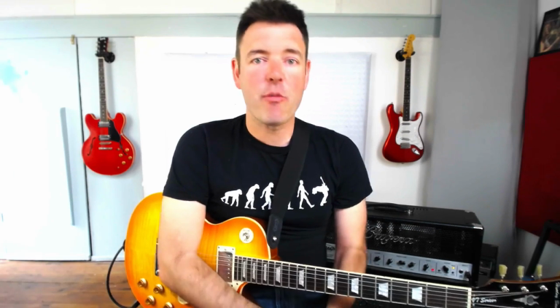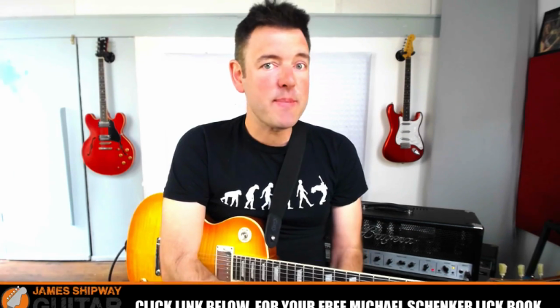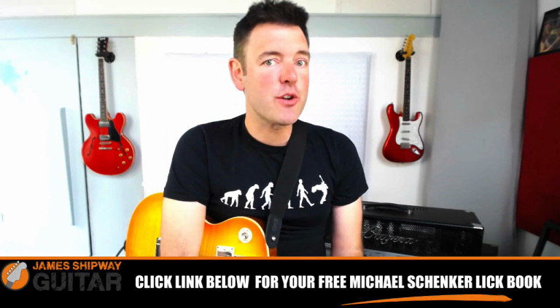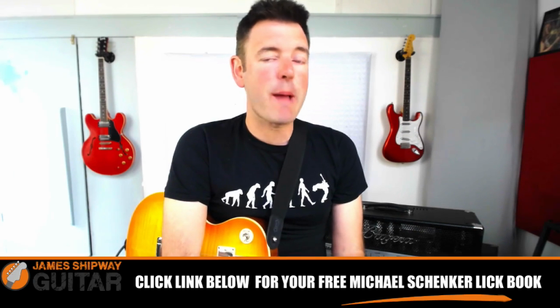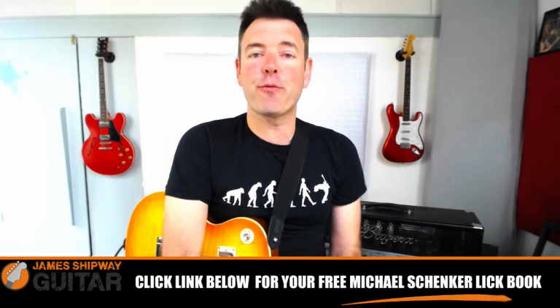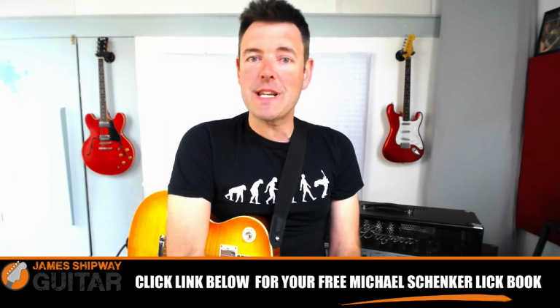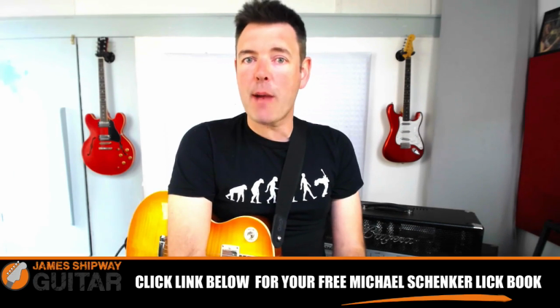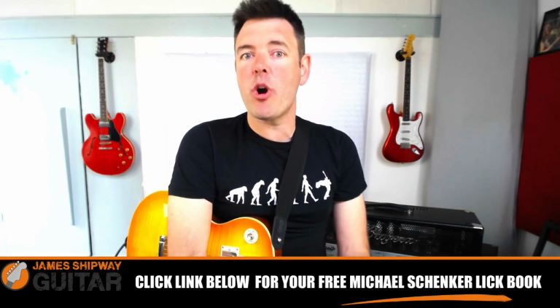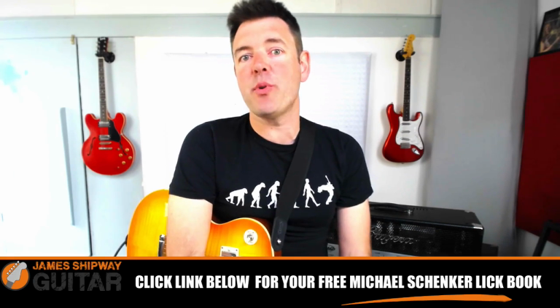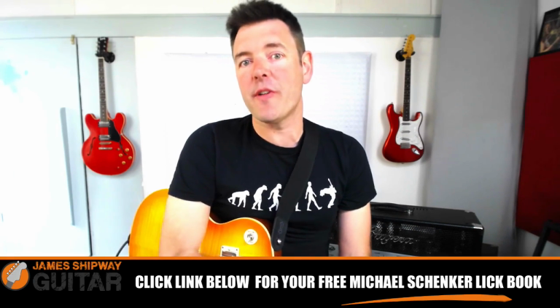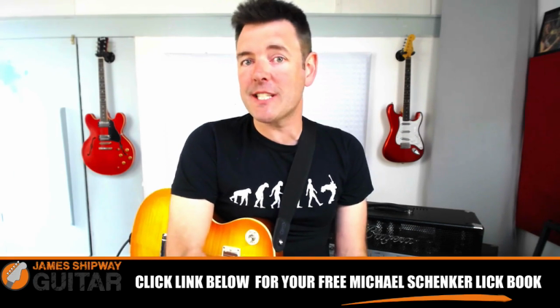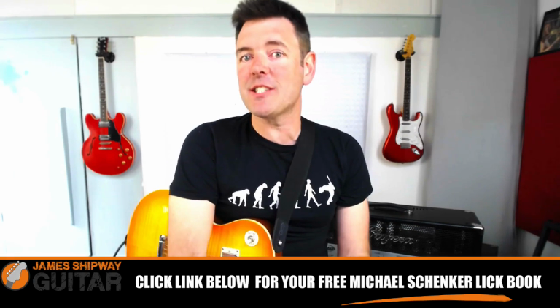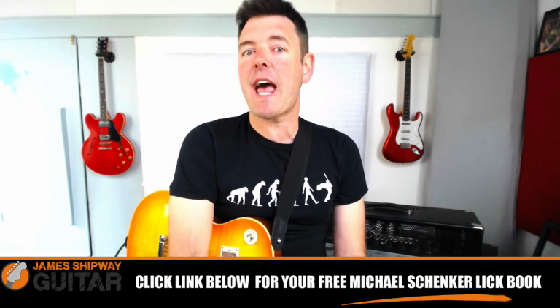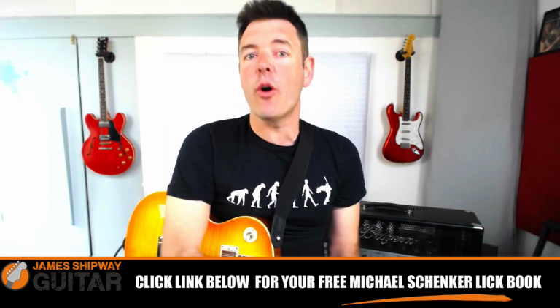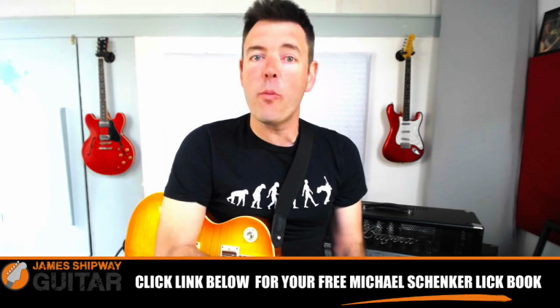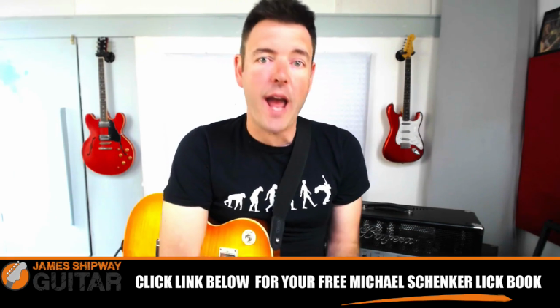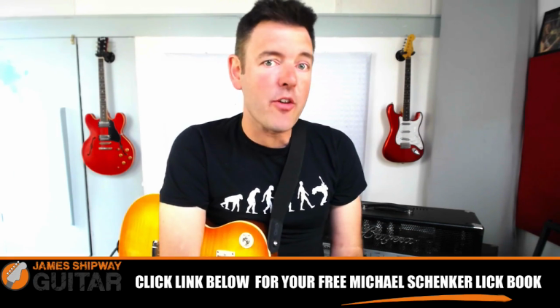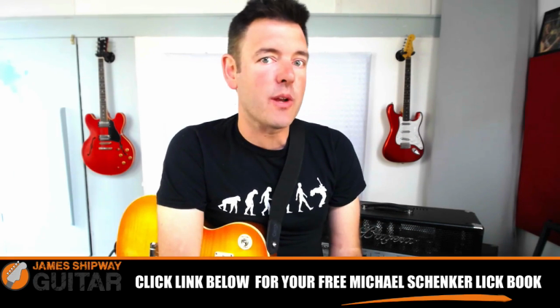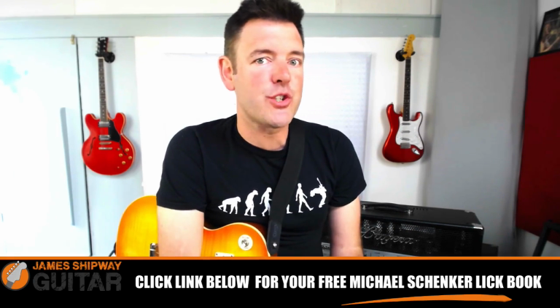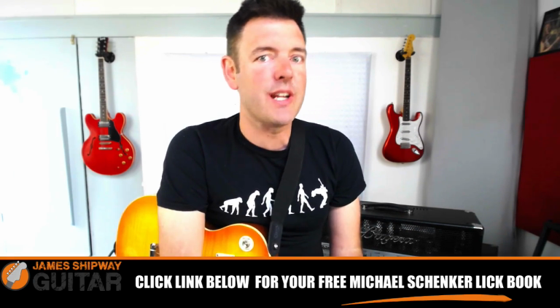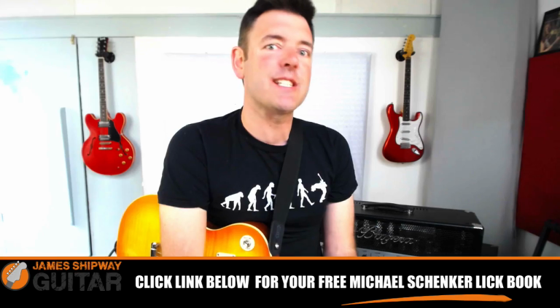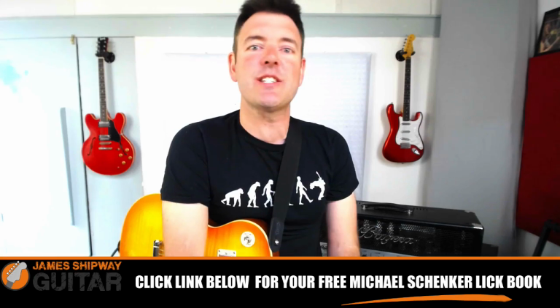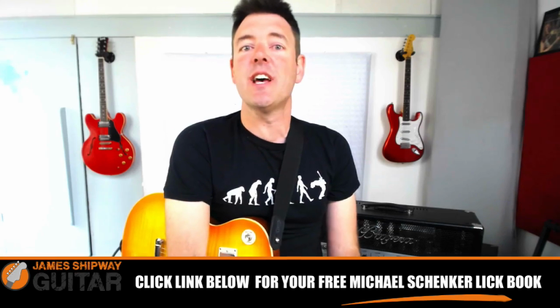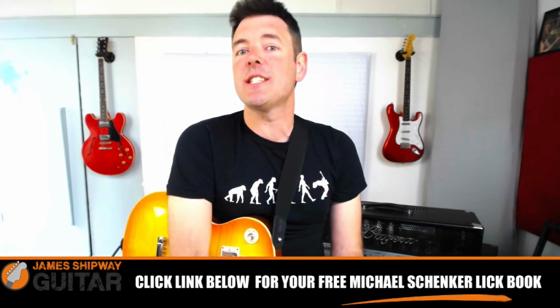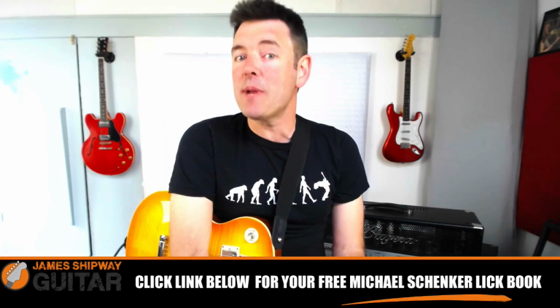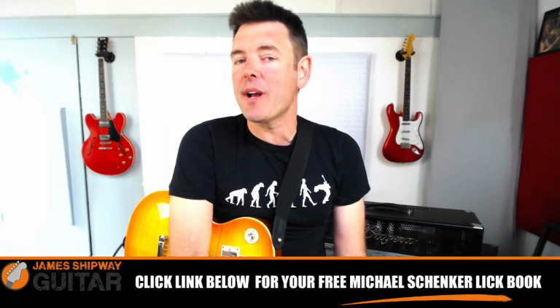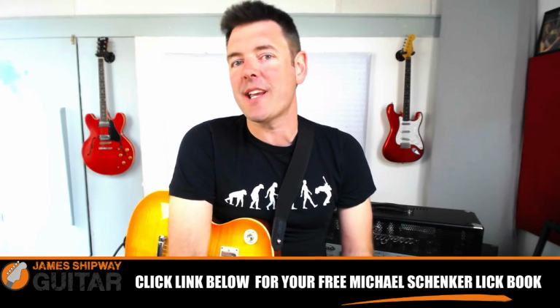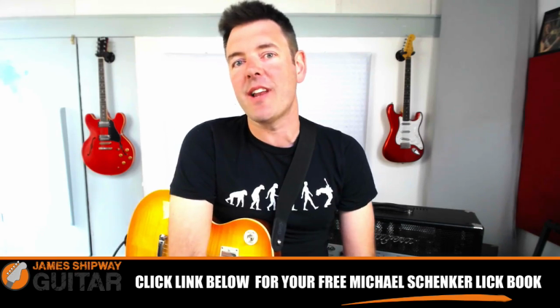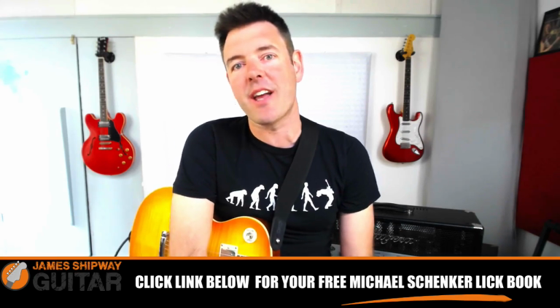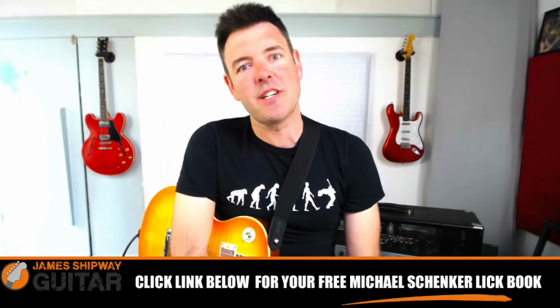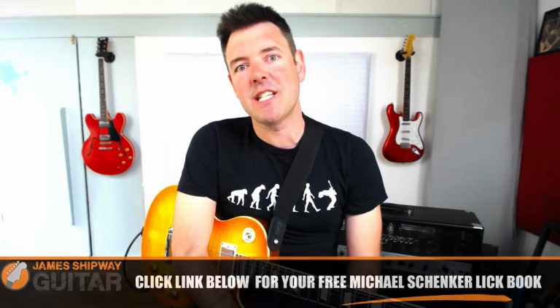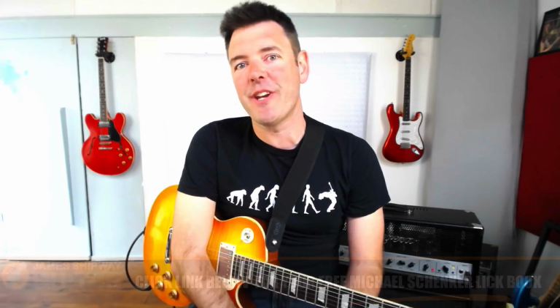Remember you can grab the free tab workbook for this lesson and all my other Michael Schenker licks lessons simply by clicking the link underneath this video.